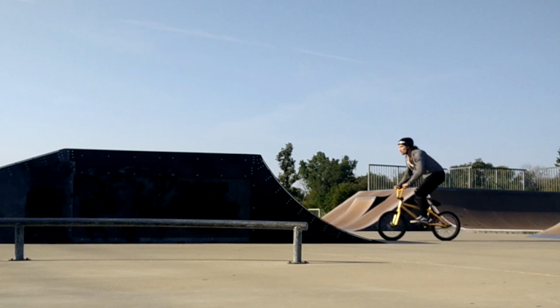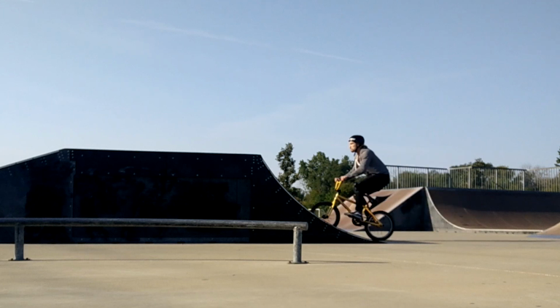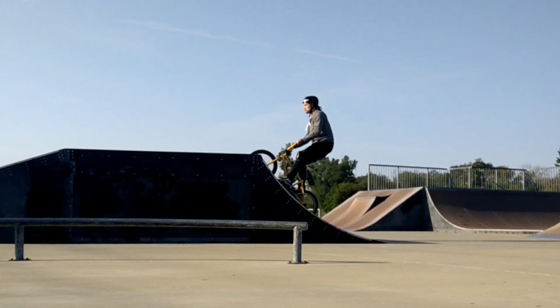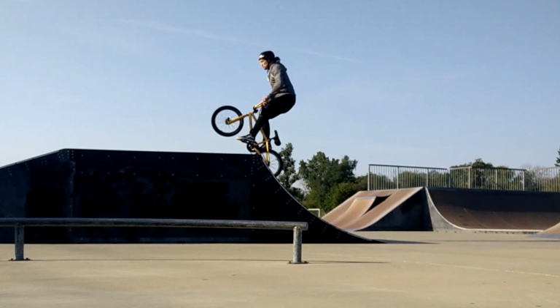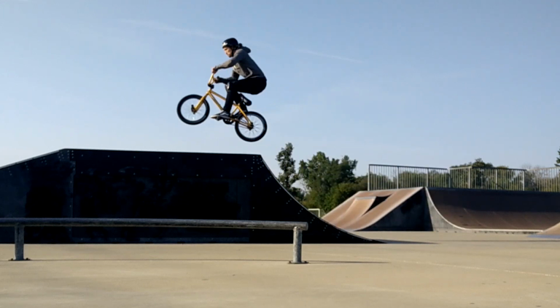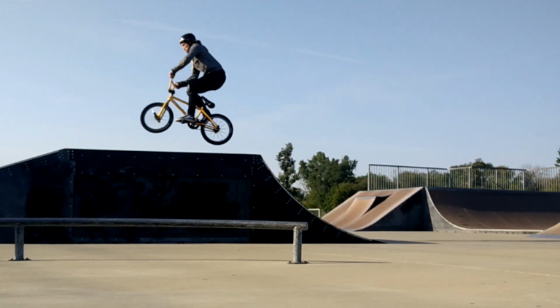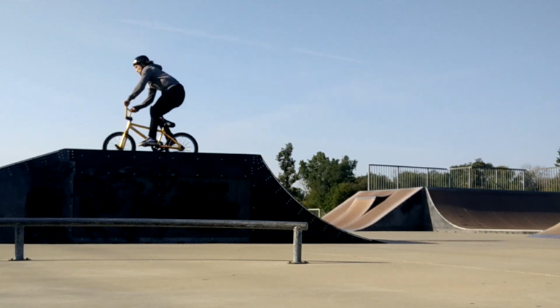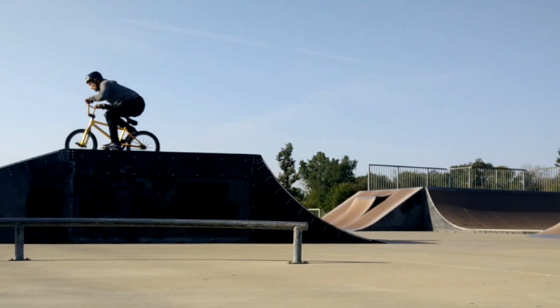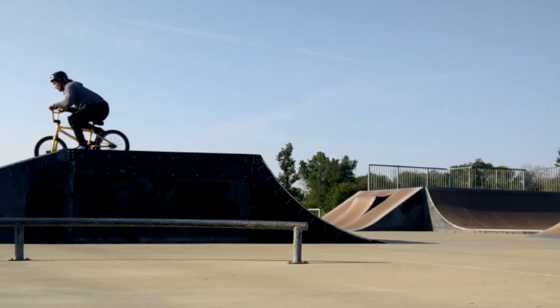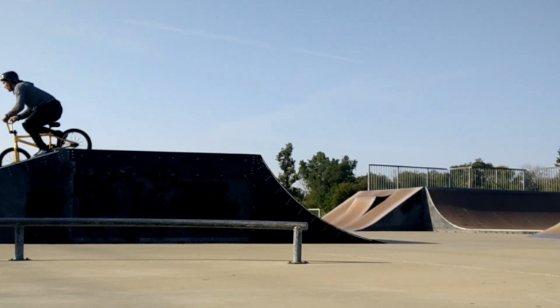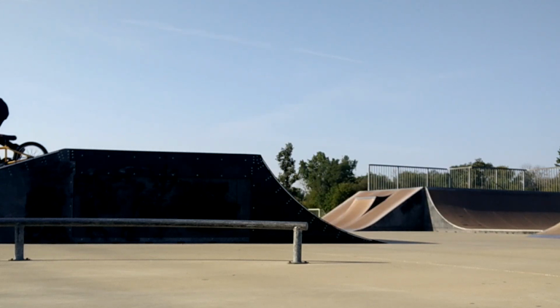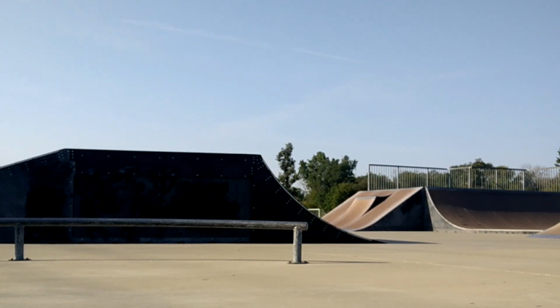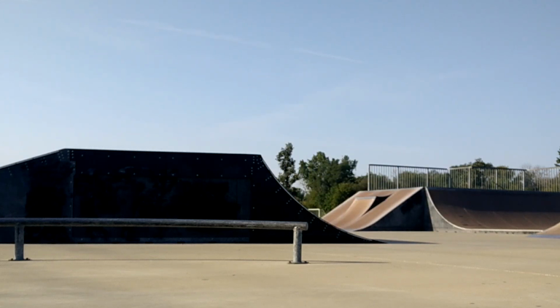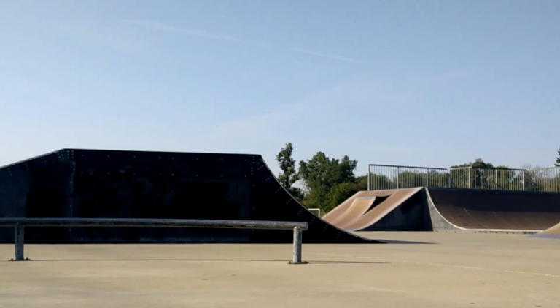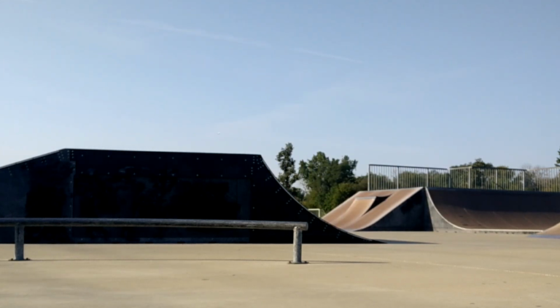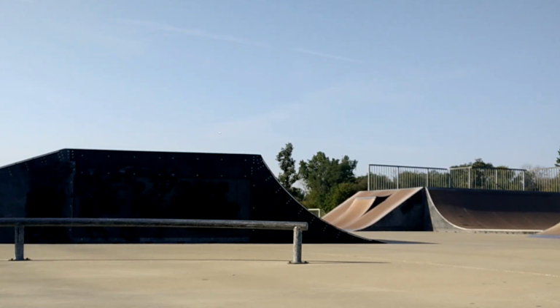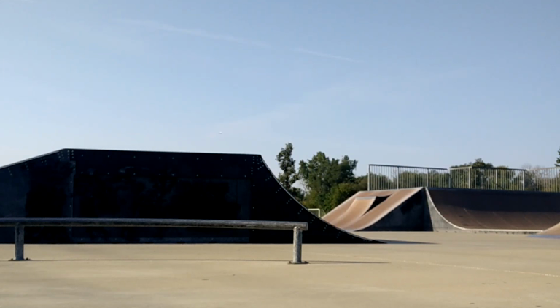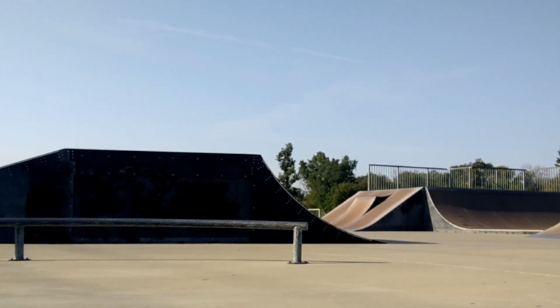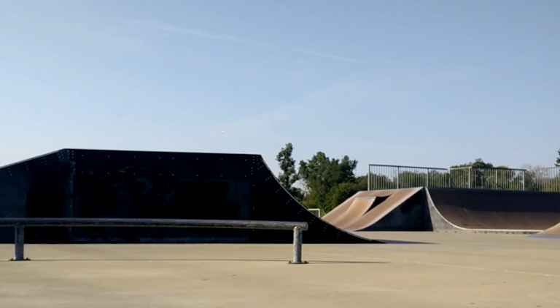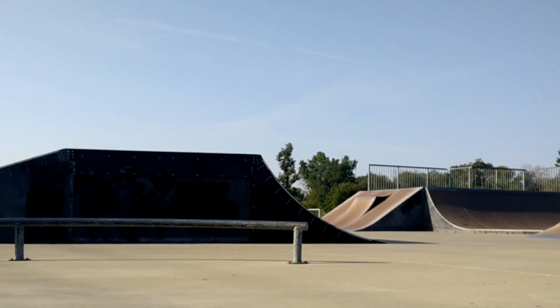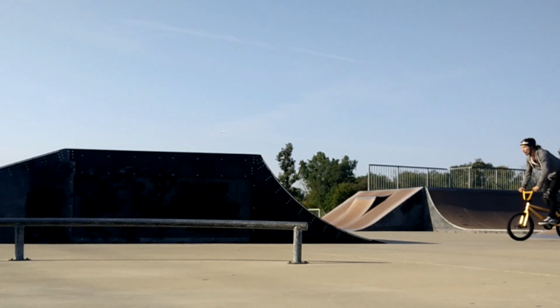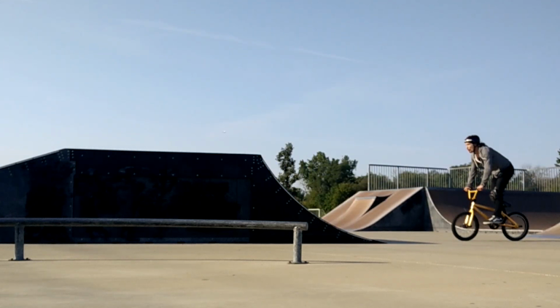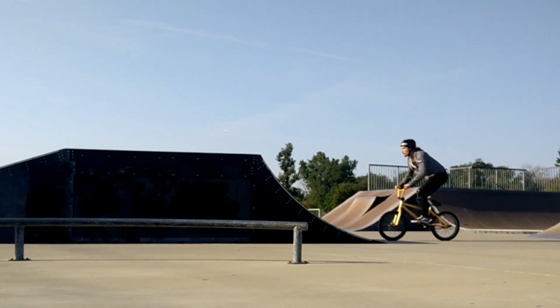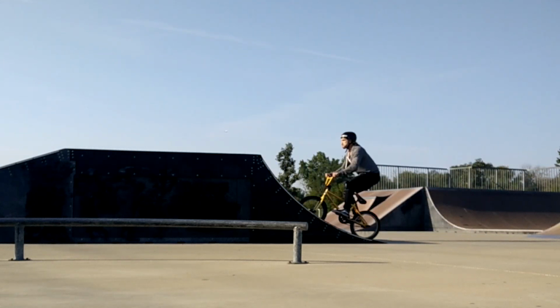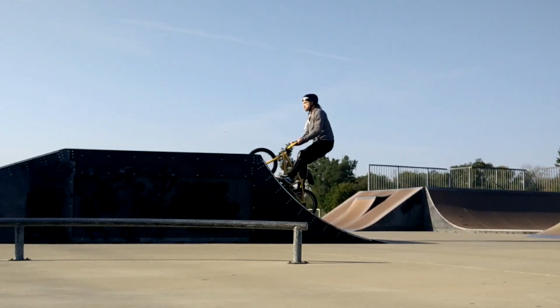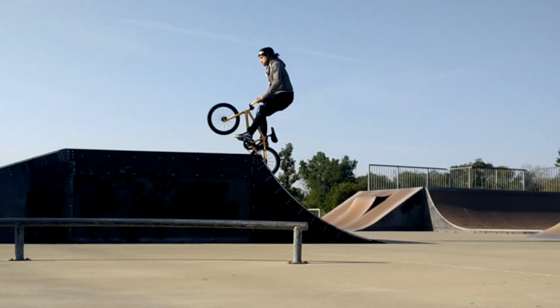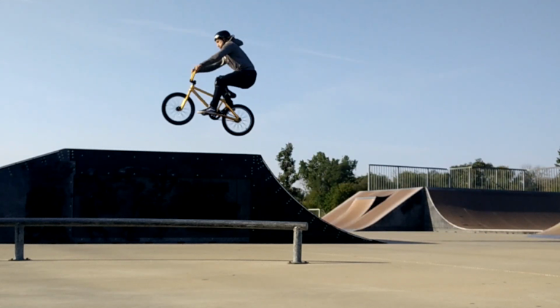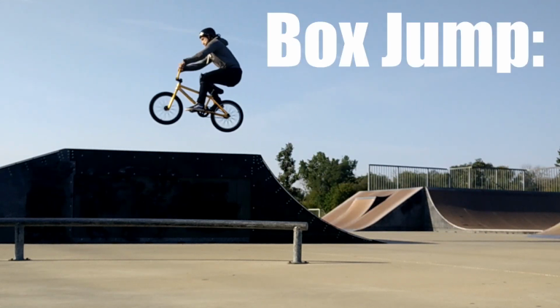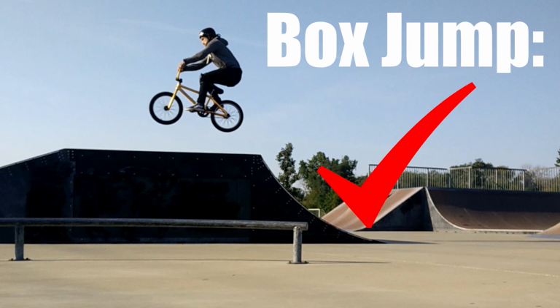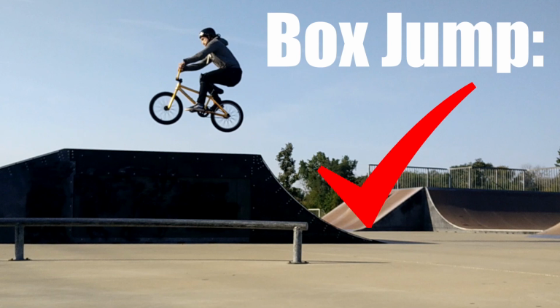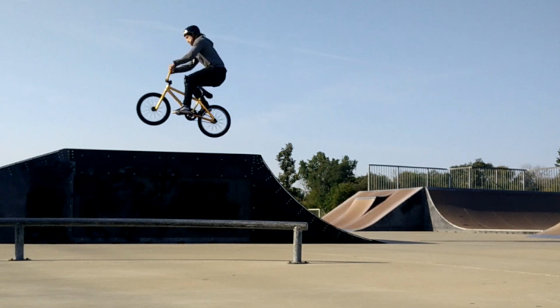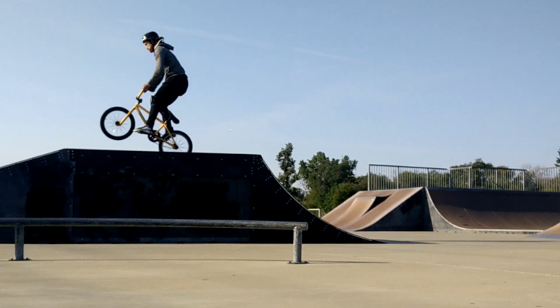On to the box jump. Not much to see here — I was just trying to get the hang of launching off of it, but got it done. Let's launch over it.